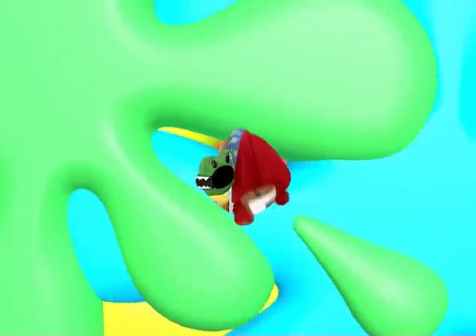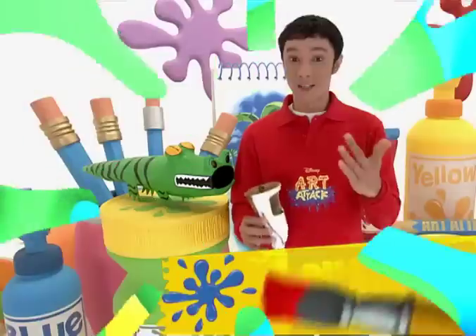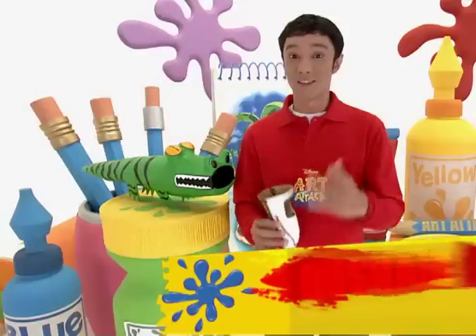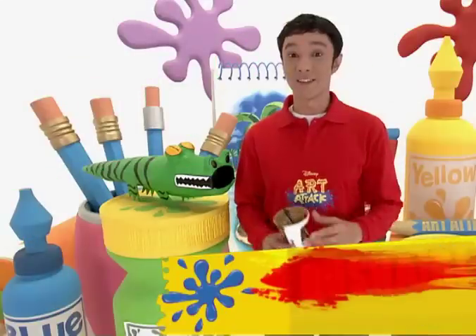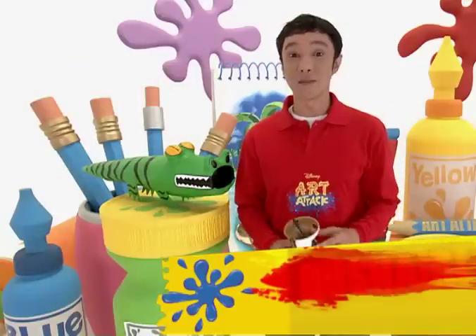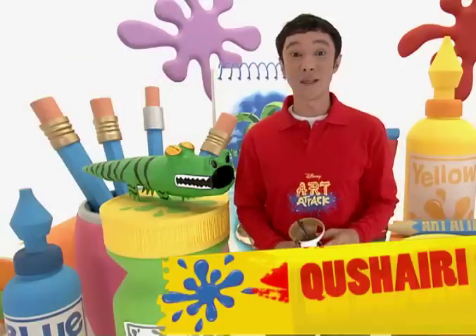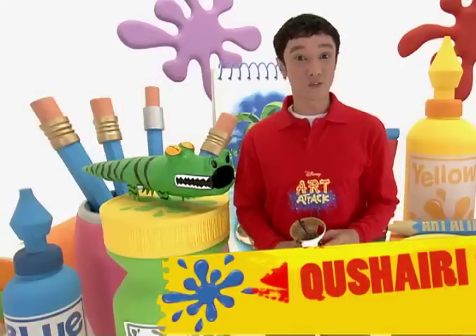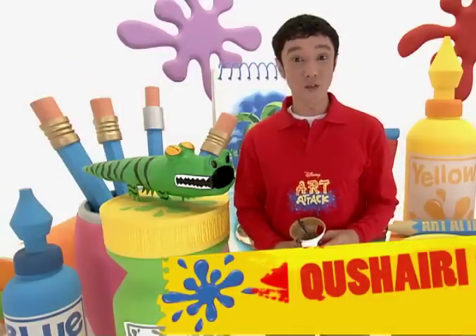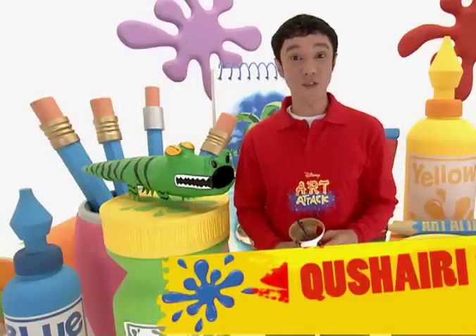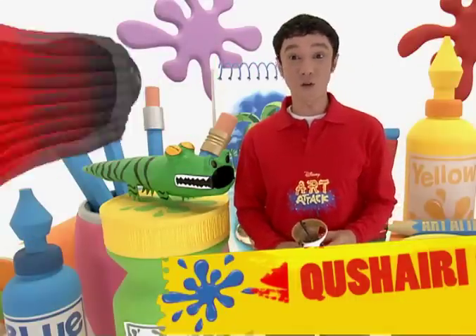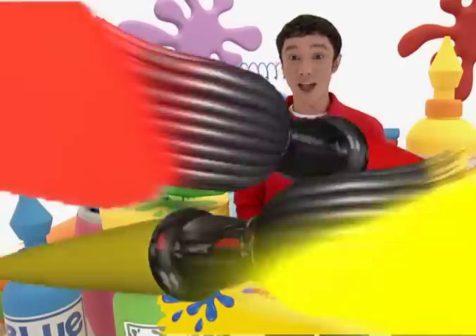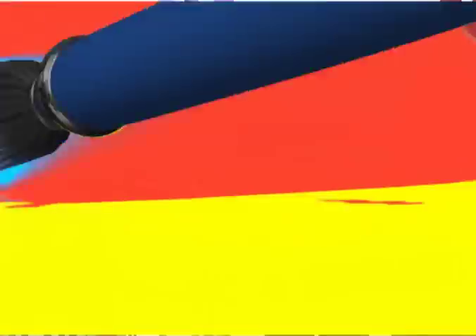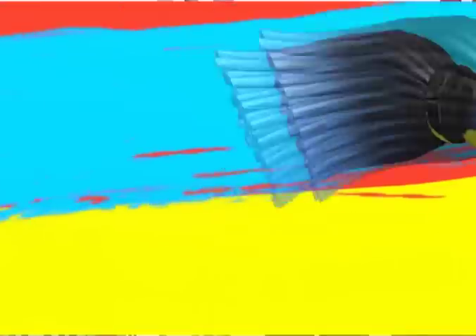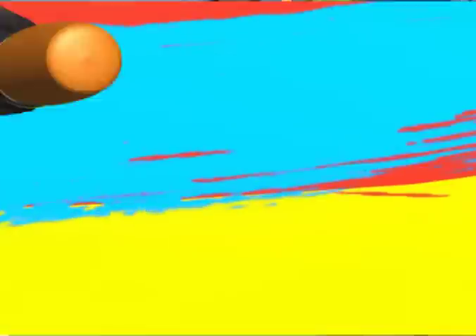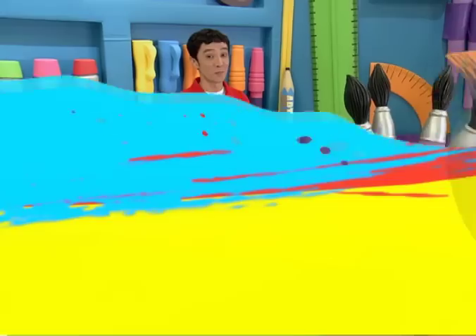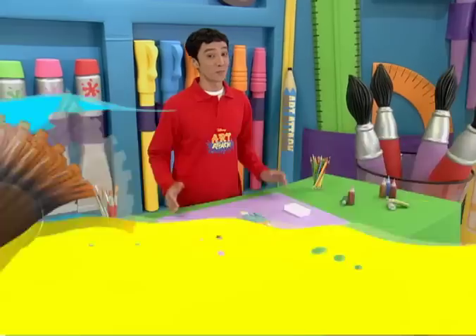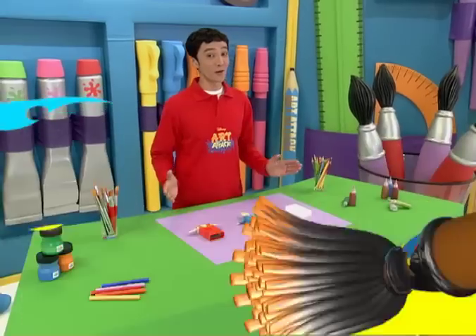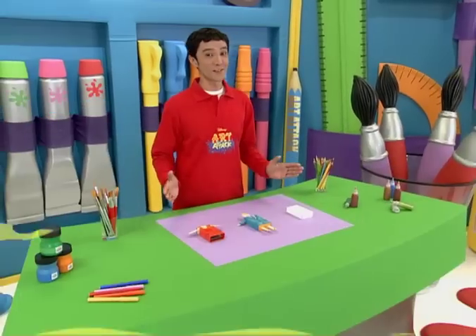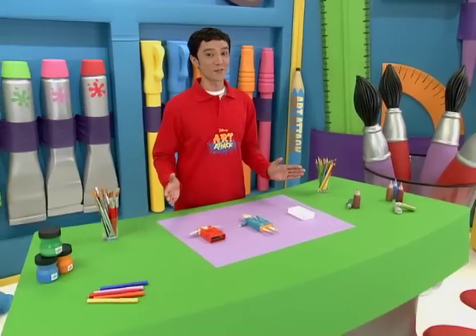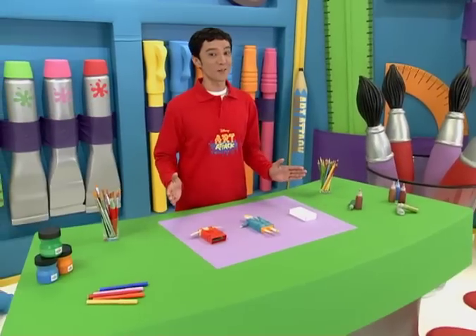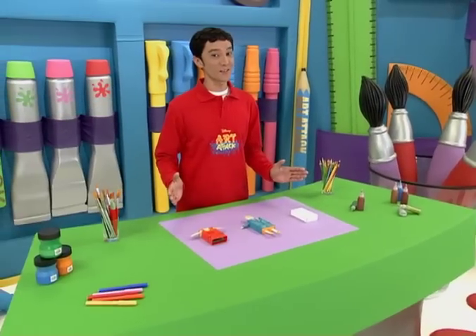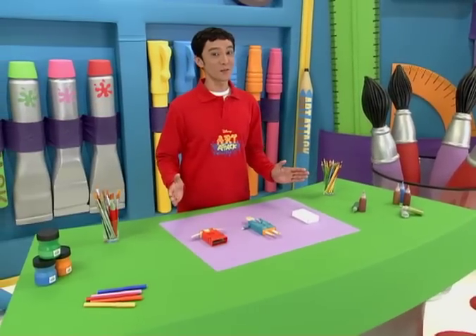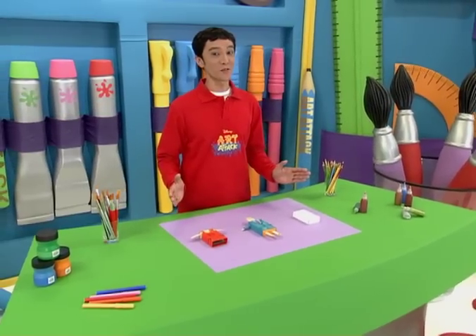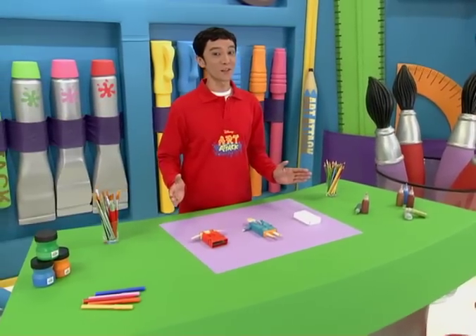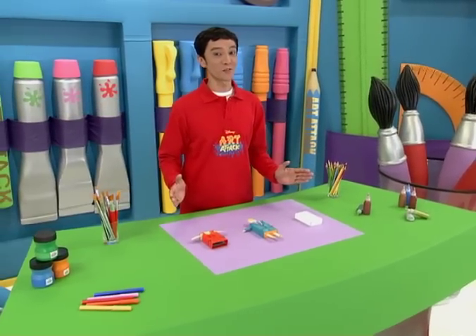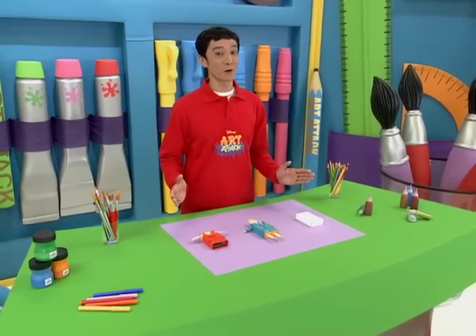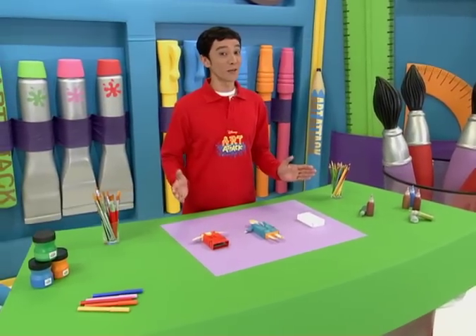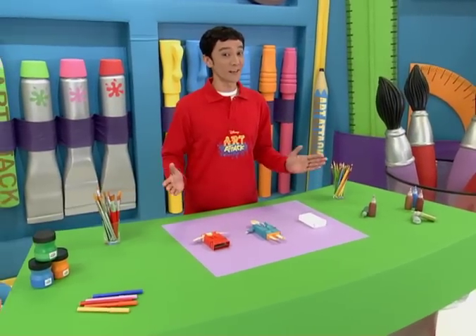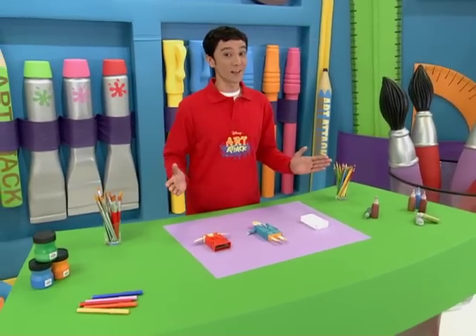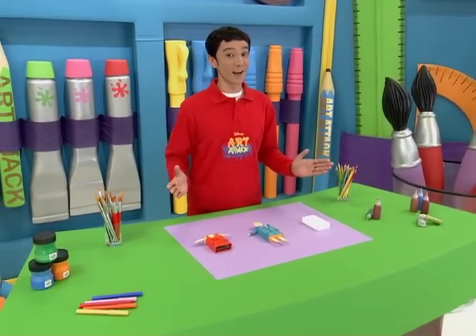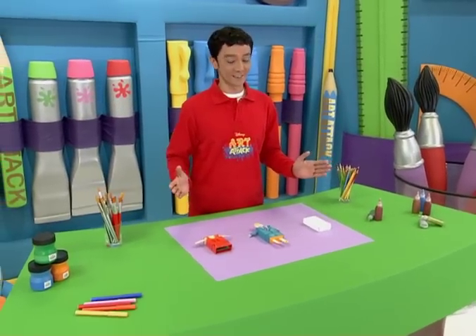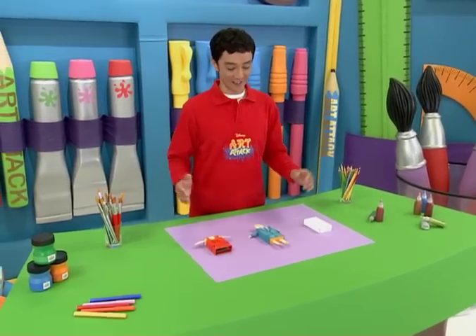Here's a sneak peek of a new show, Art Attack. I'm preparing some fashionable figures for our next Art Attack.